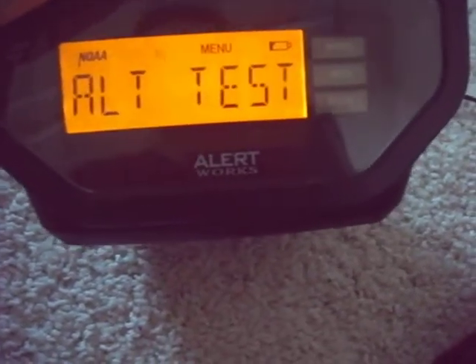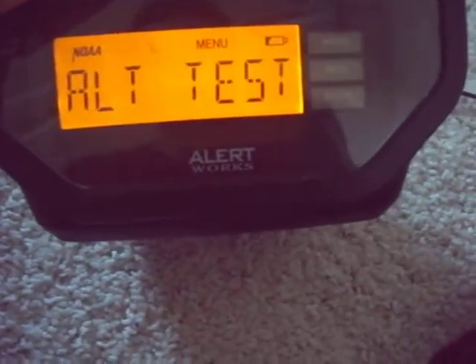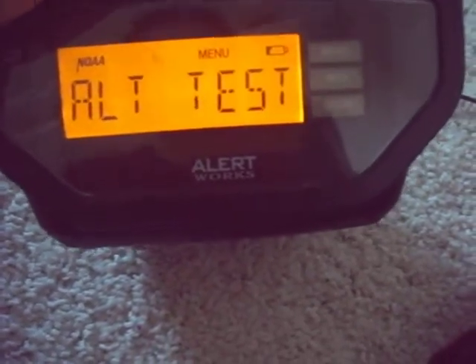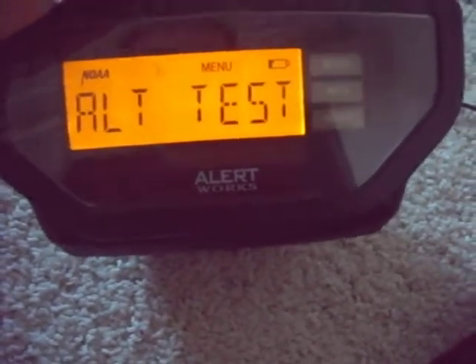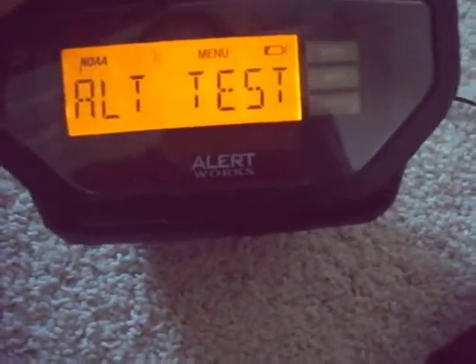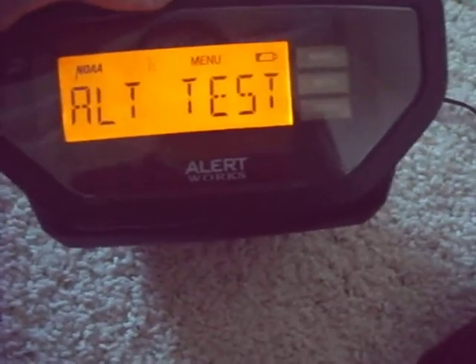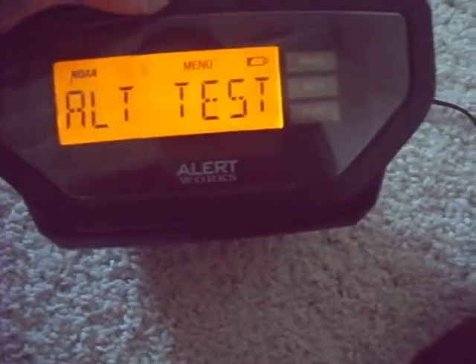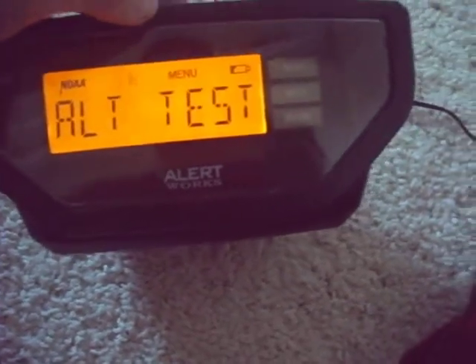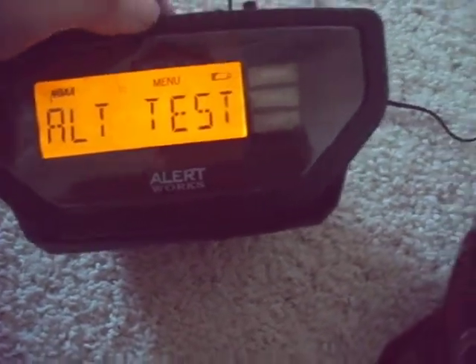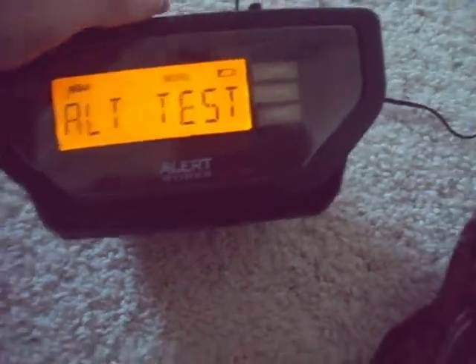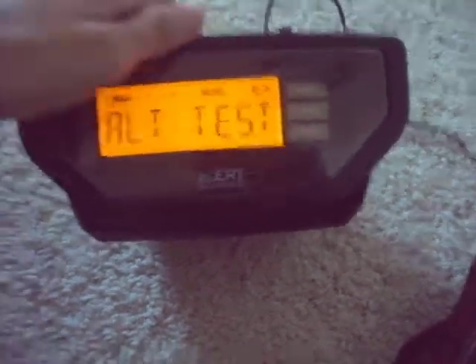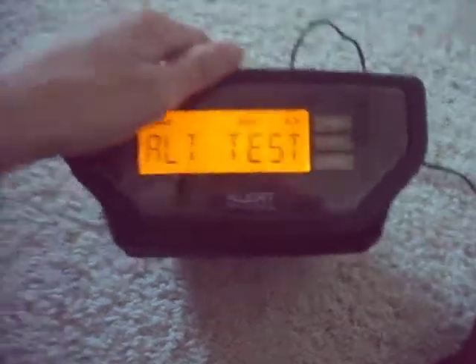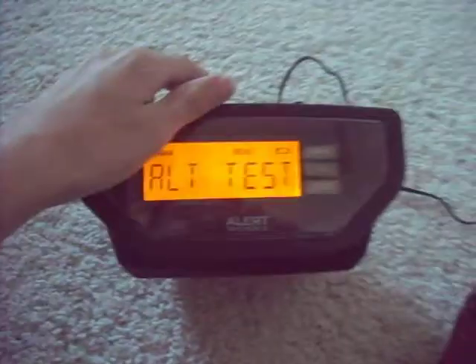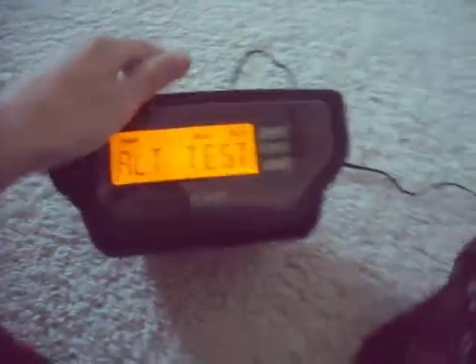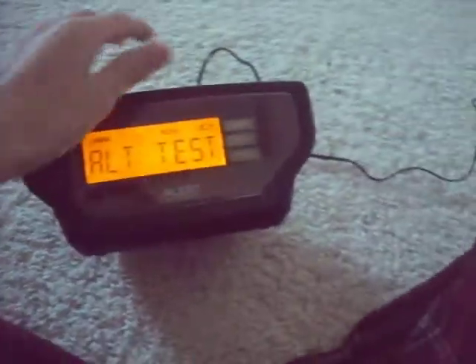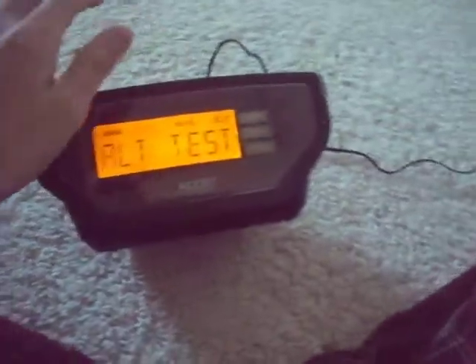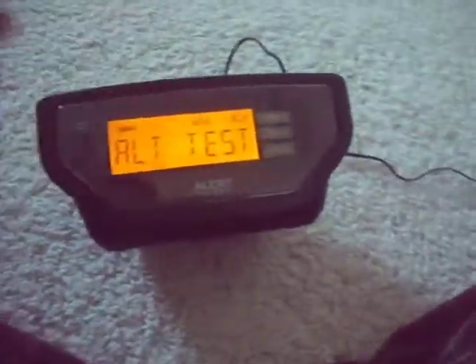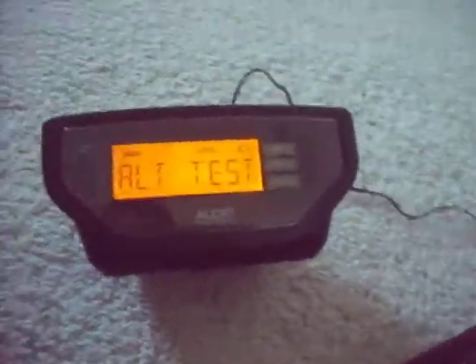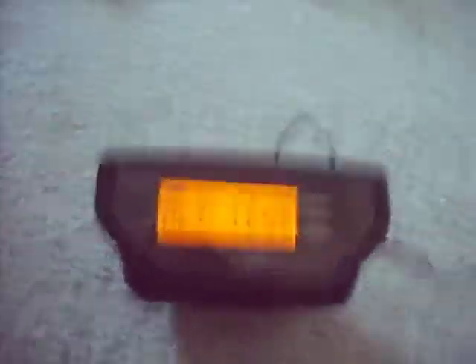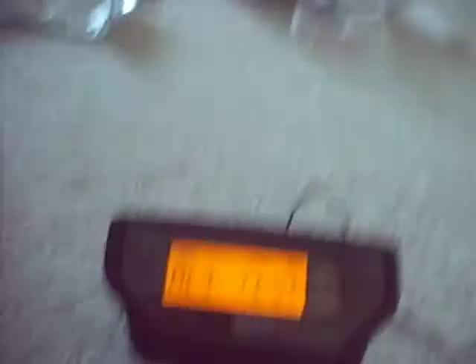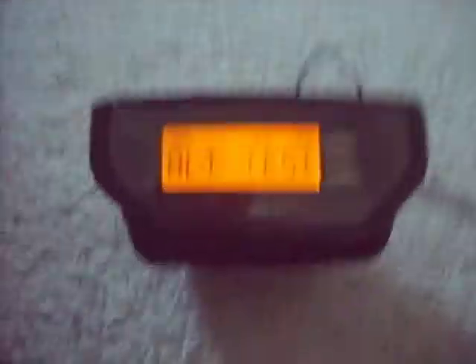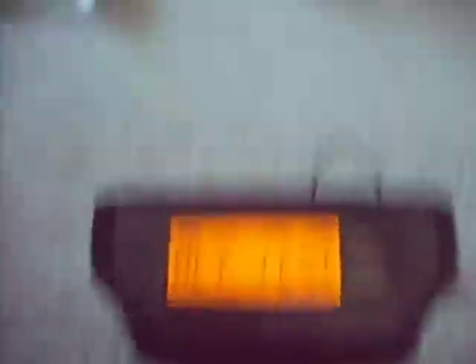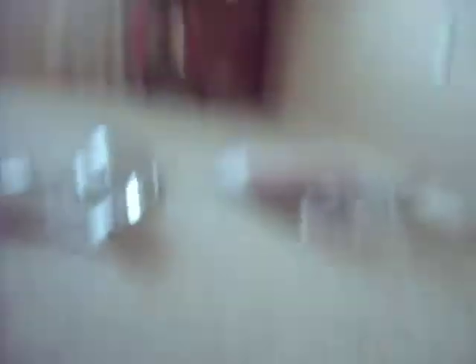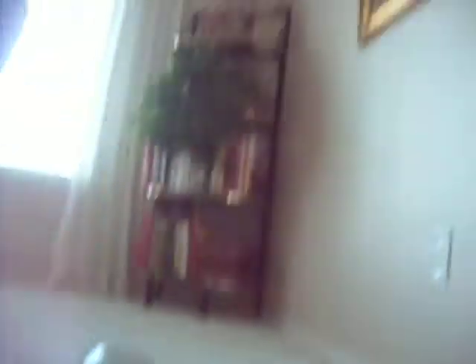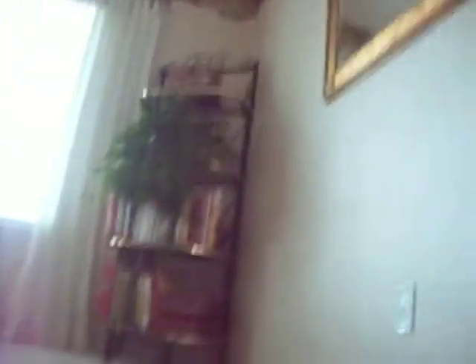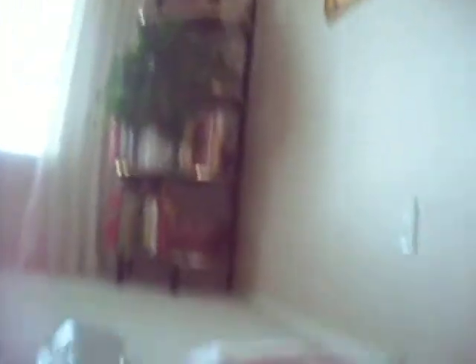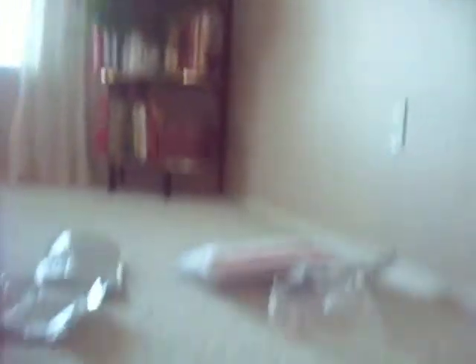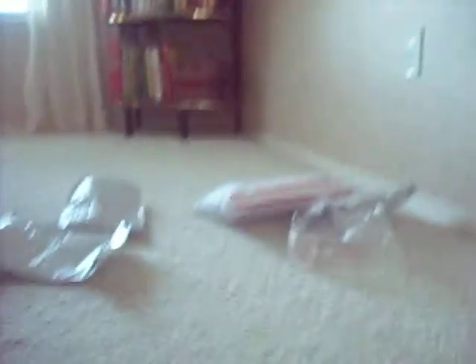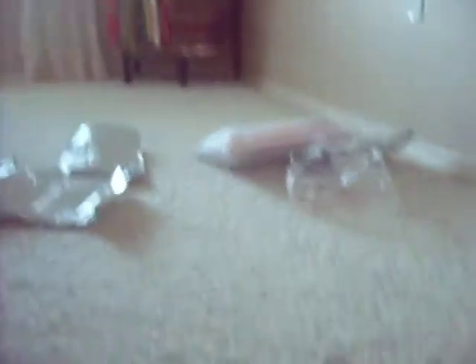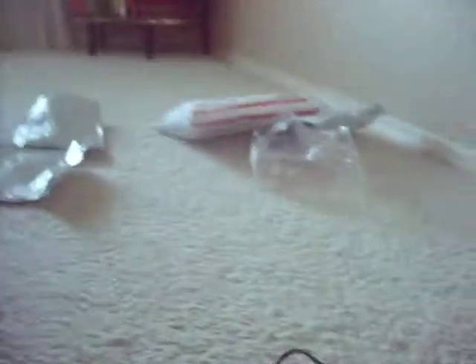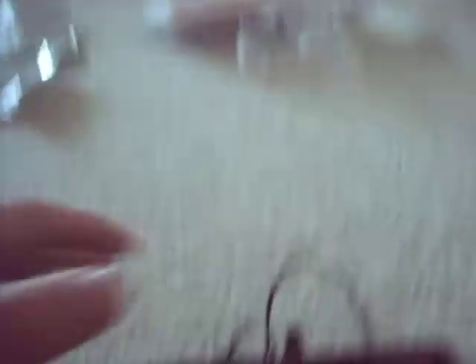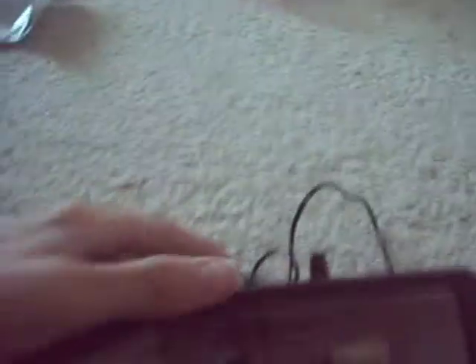Alert test. Oh shoot — this is 90 decibels, so let me cover up the microphone here. Alright, here we go.